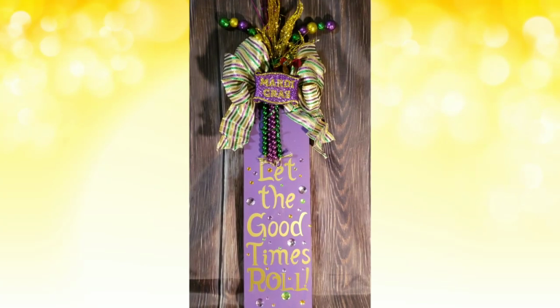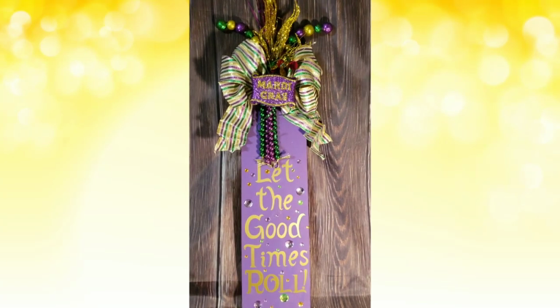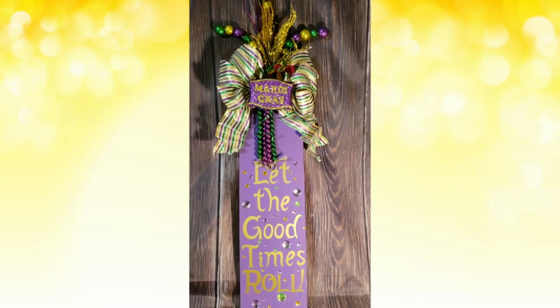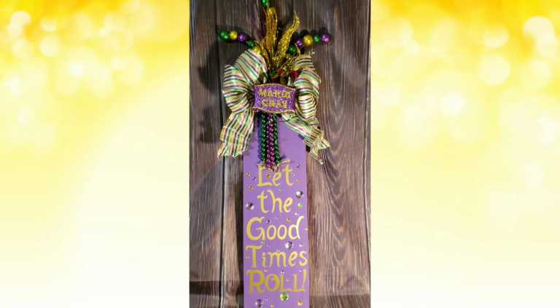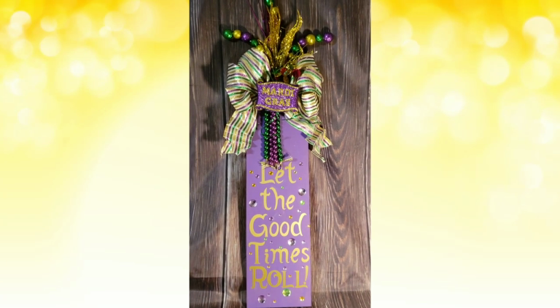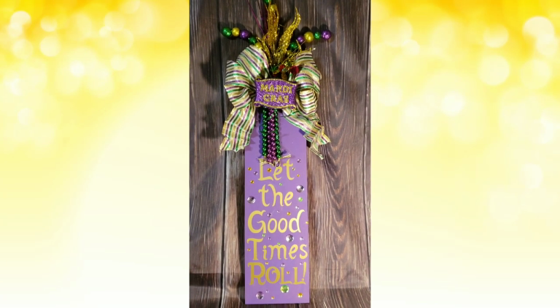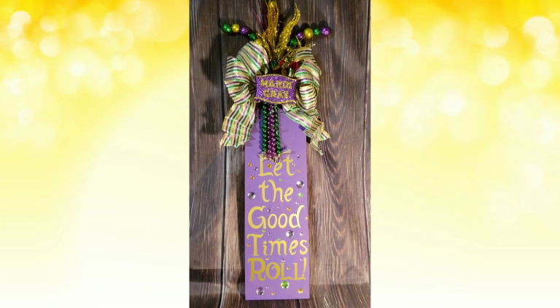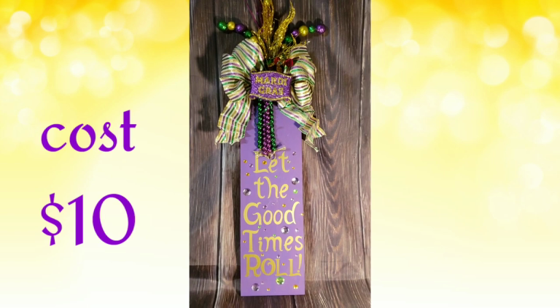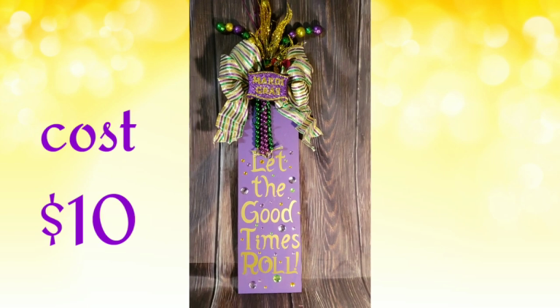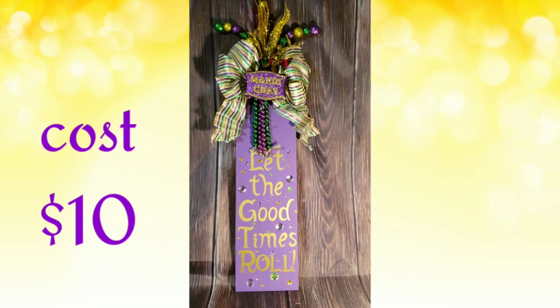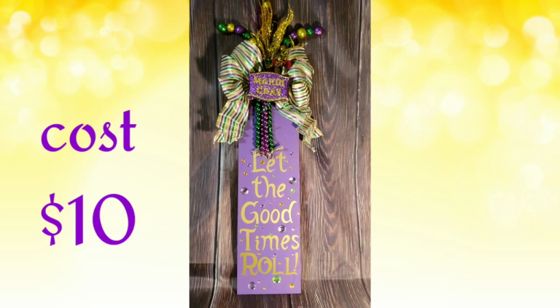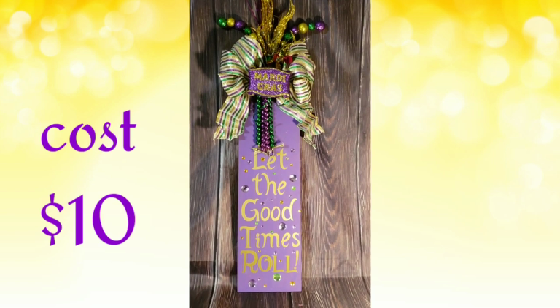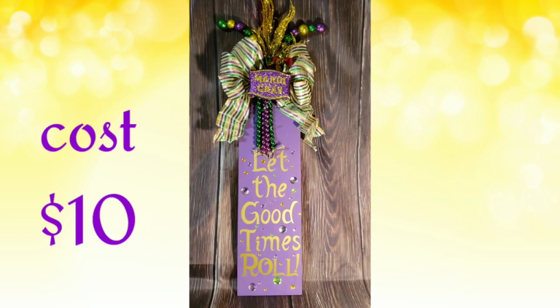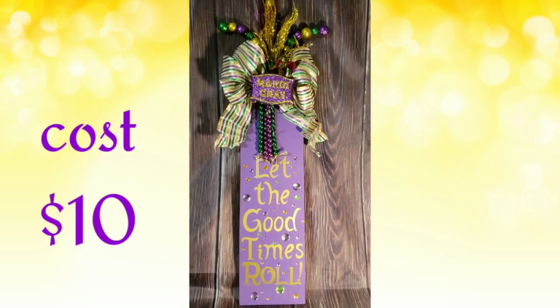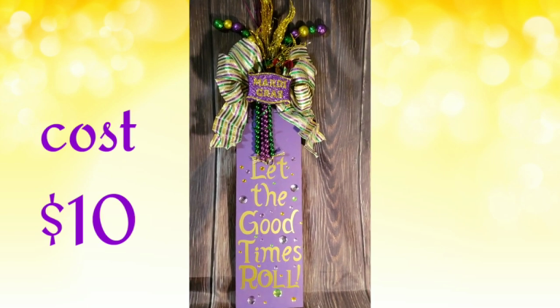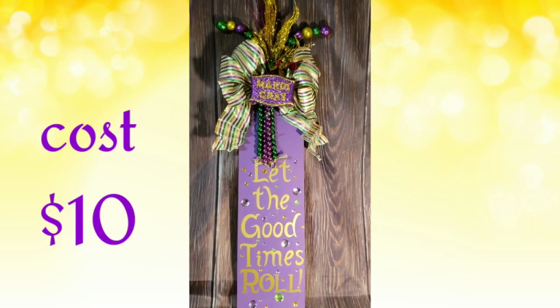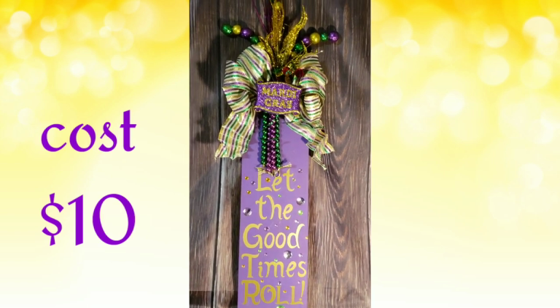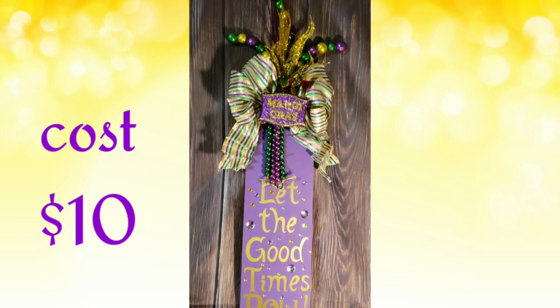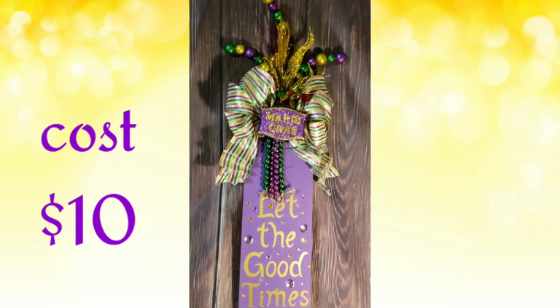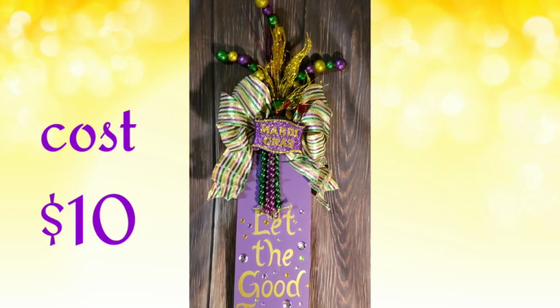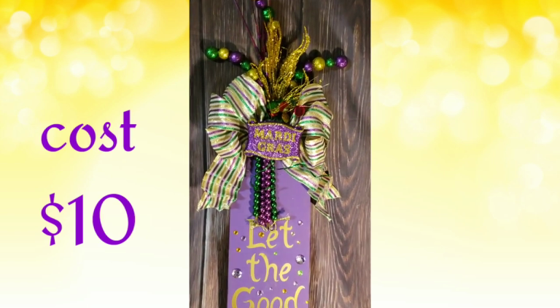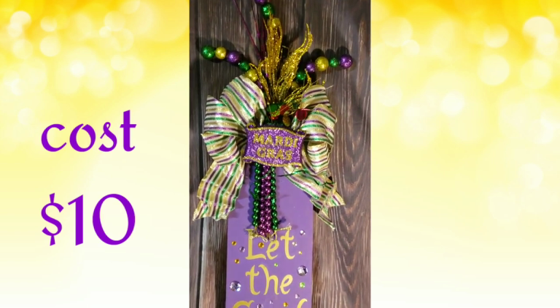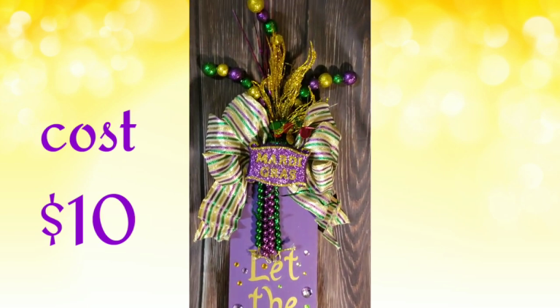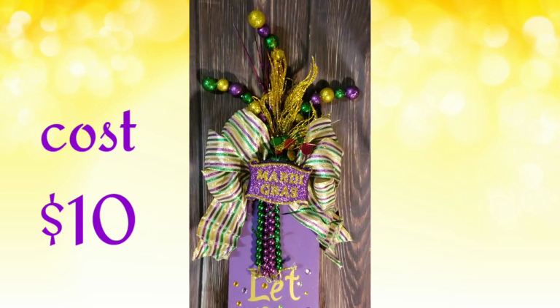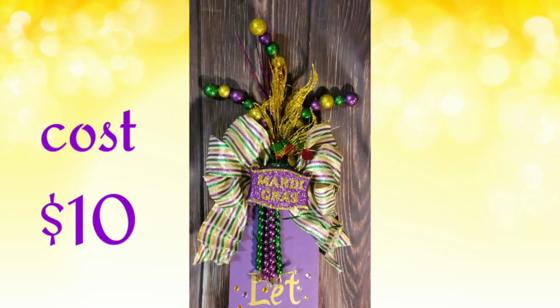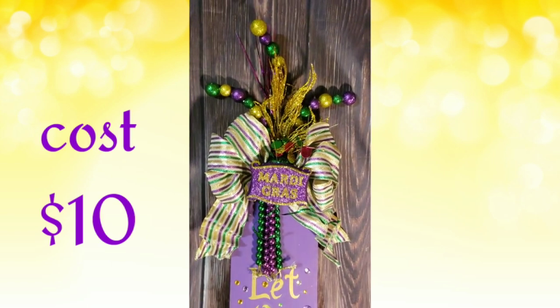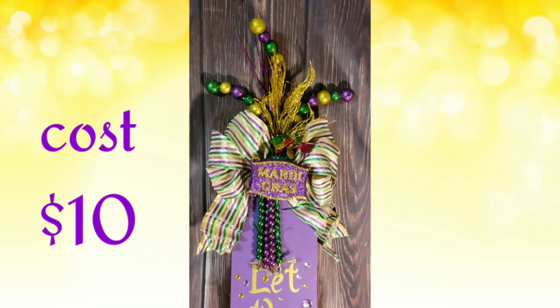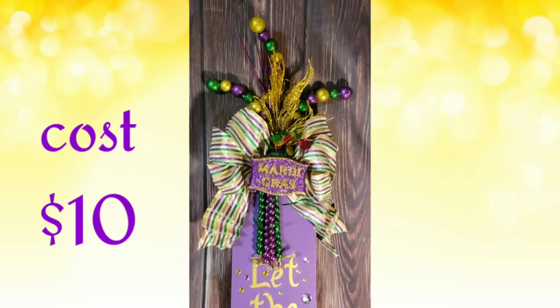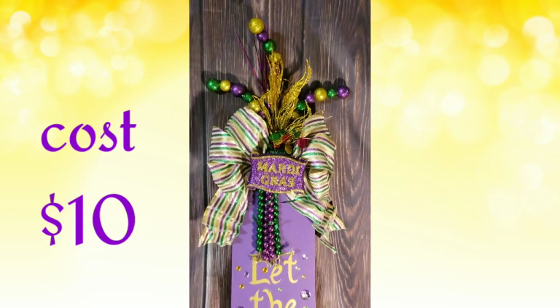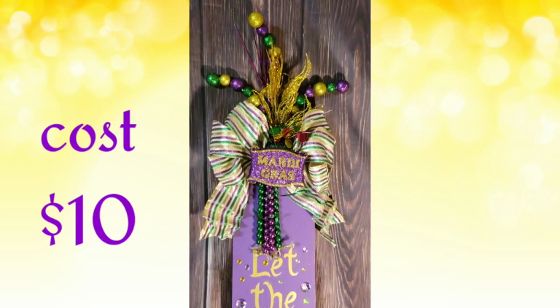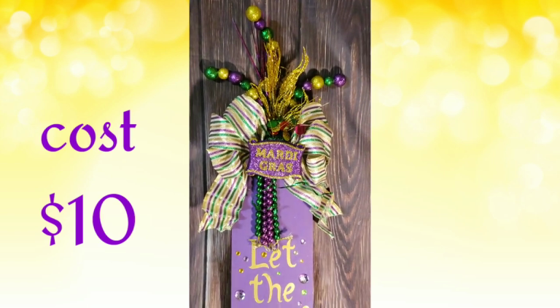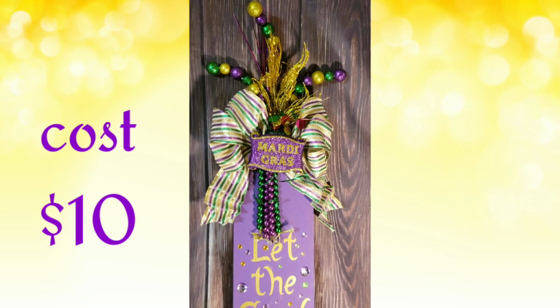This is how it turned out, and it only cost $10. Let the good times roll, y'all.